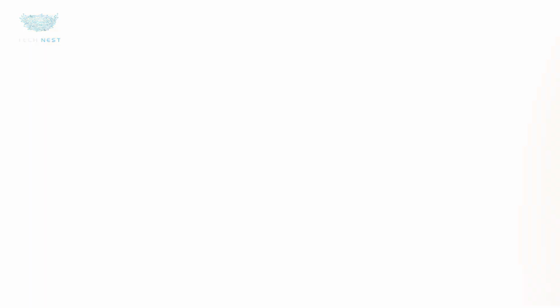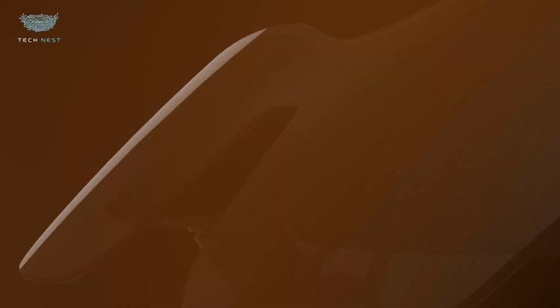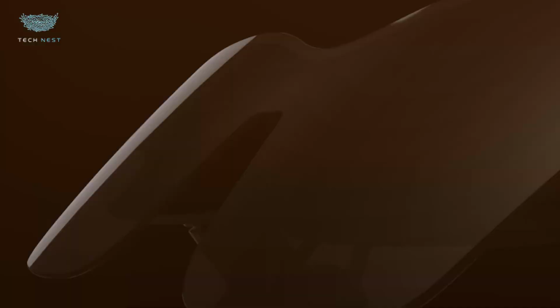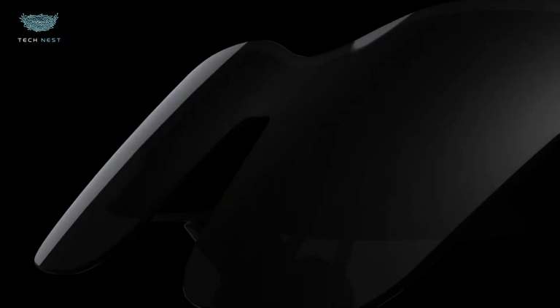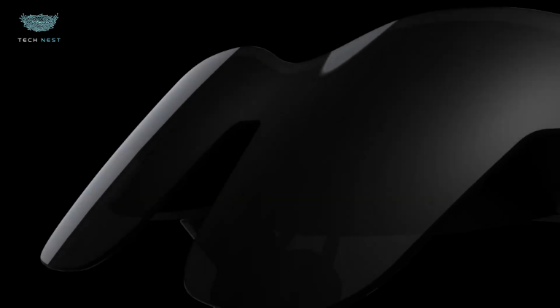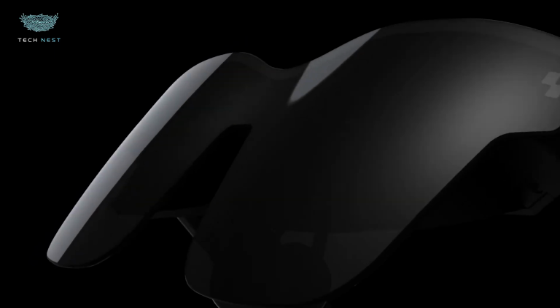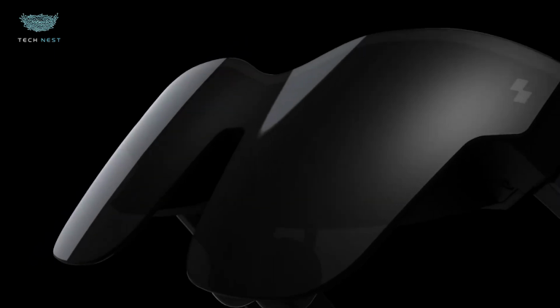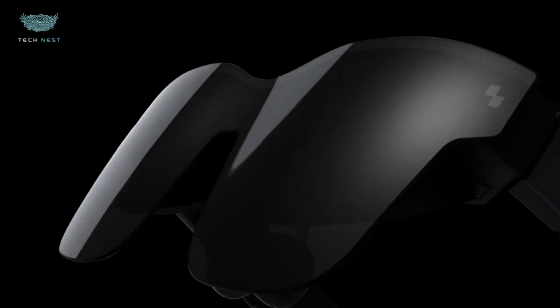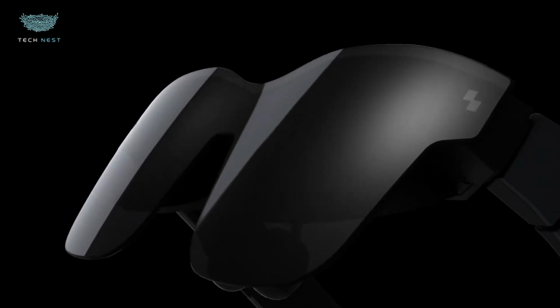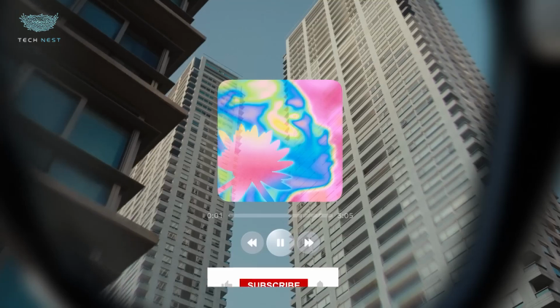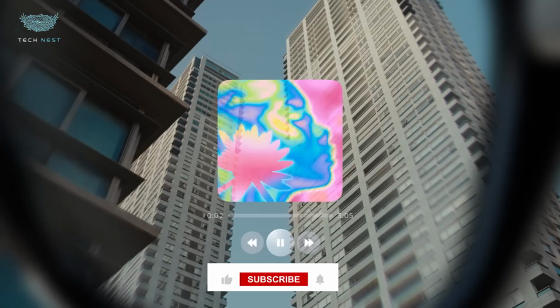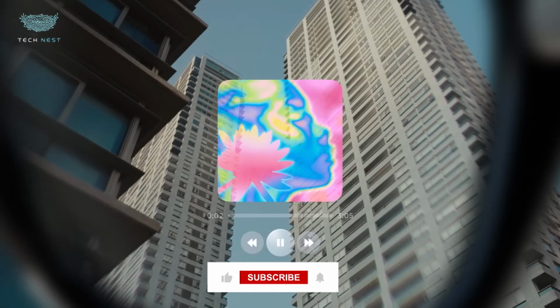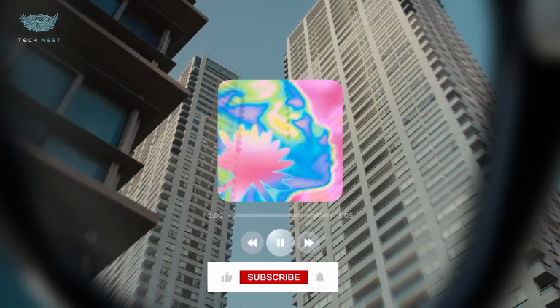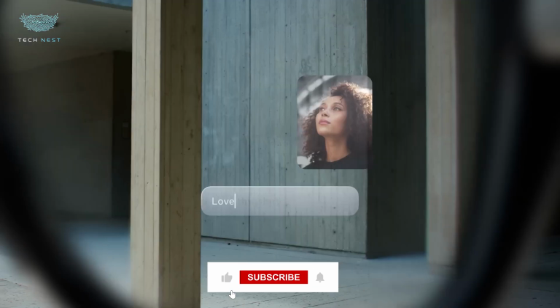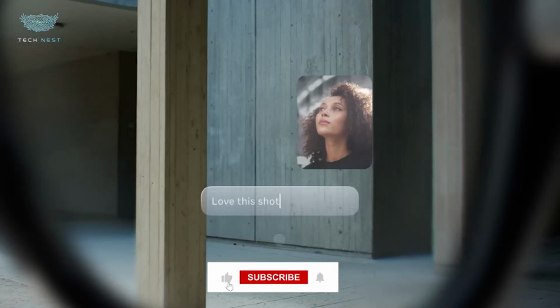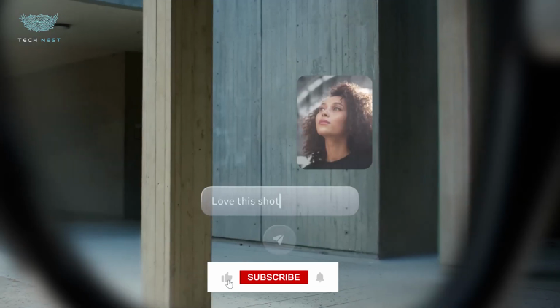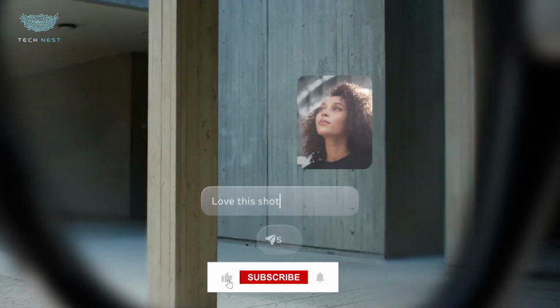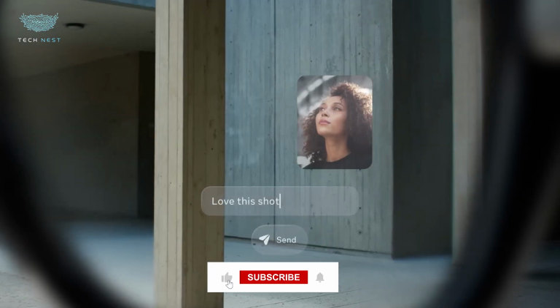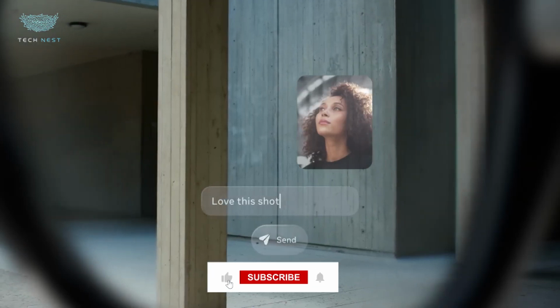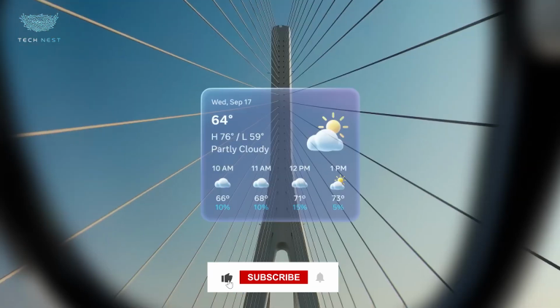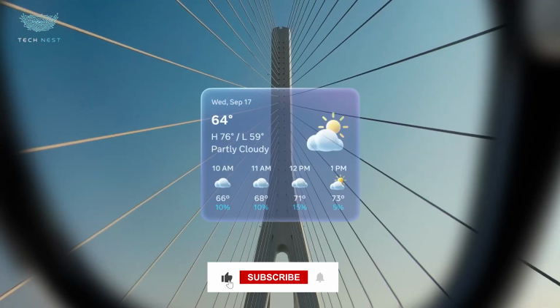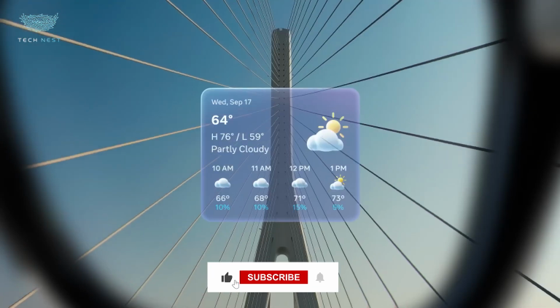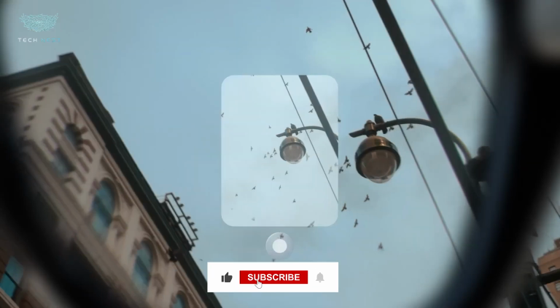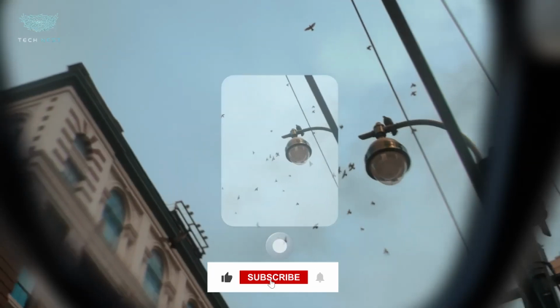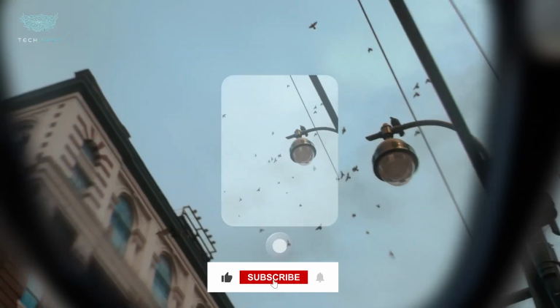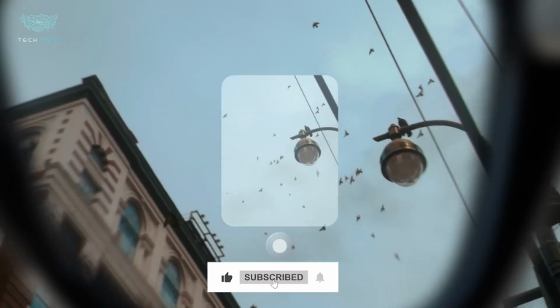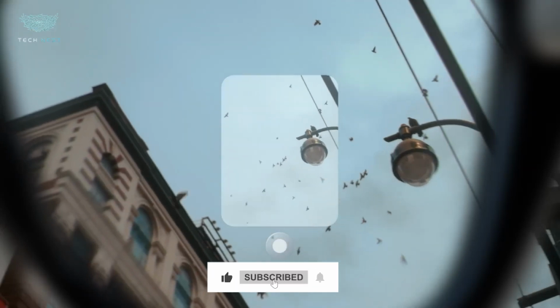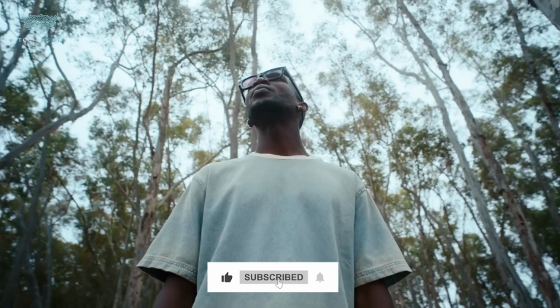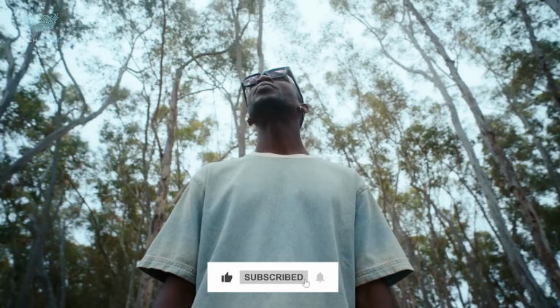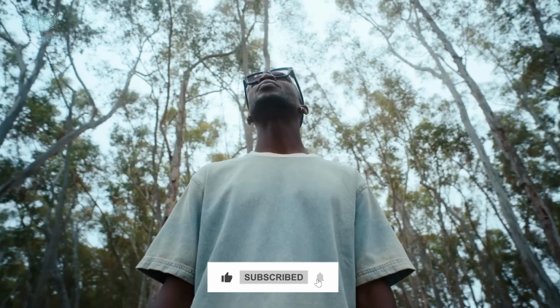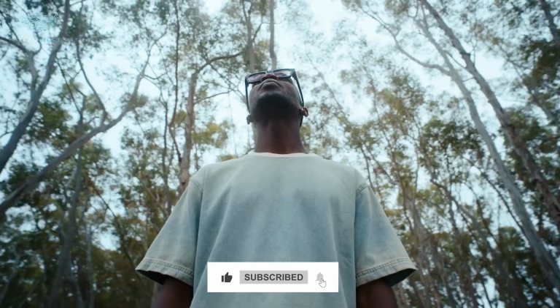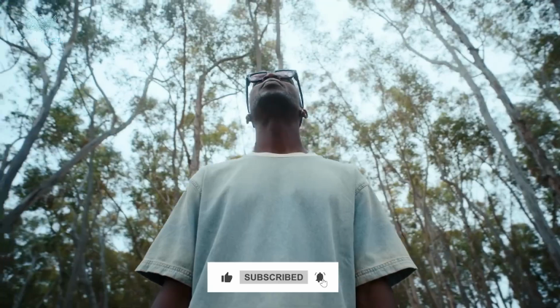So sit back, hit that like button, and let's dive into the future of wearable tech.